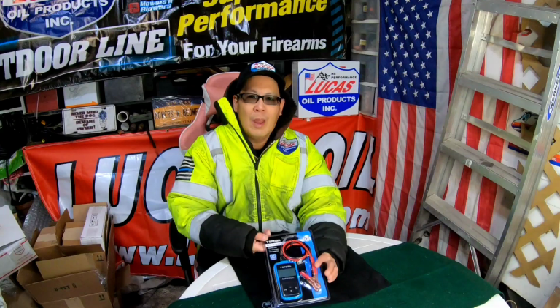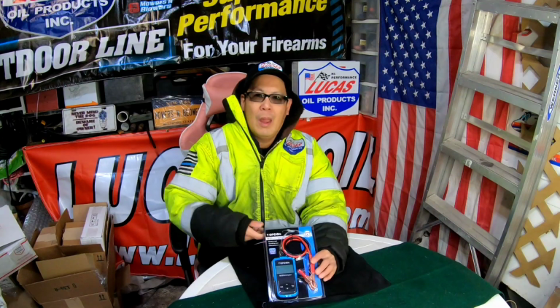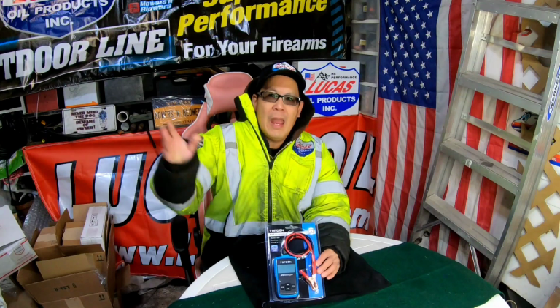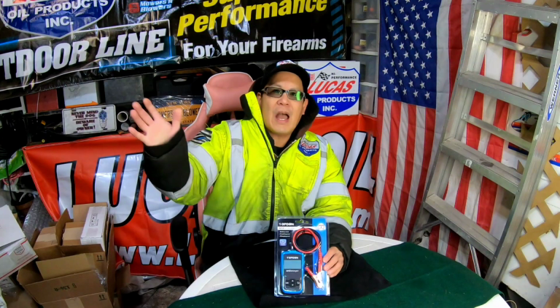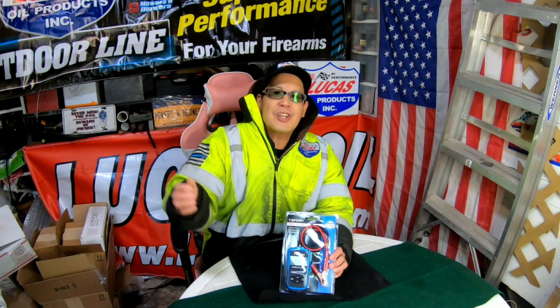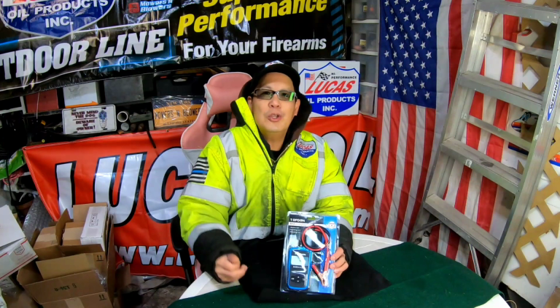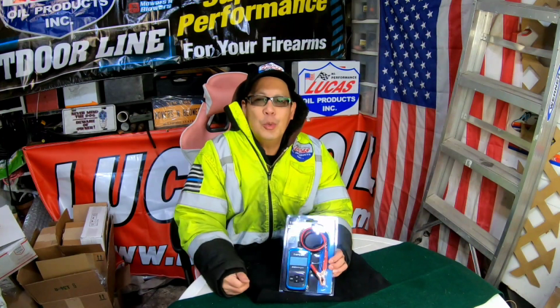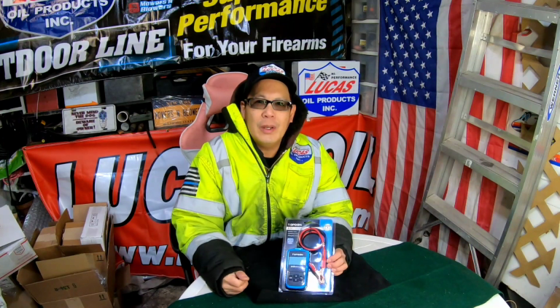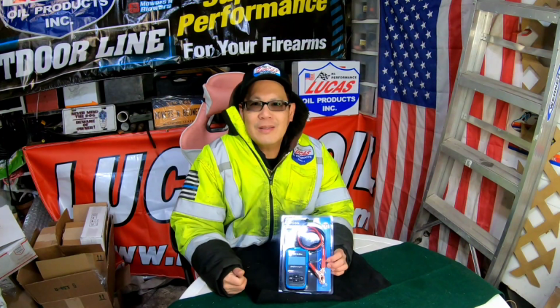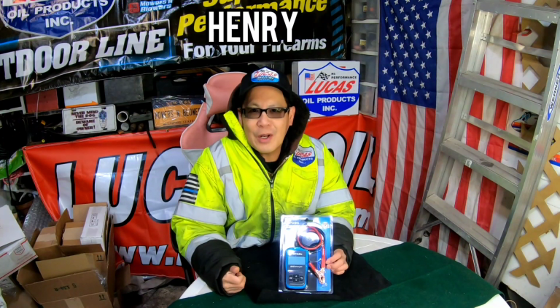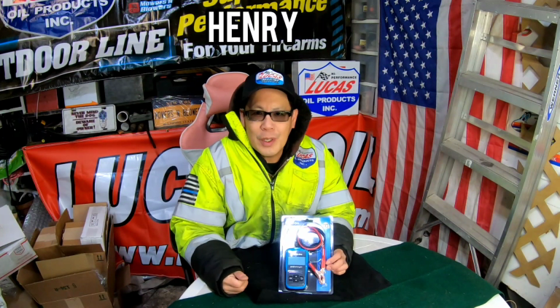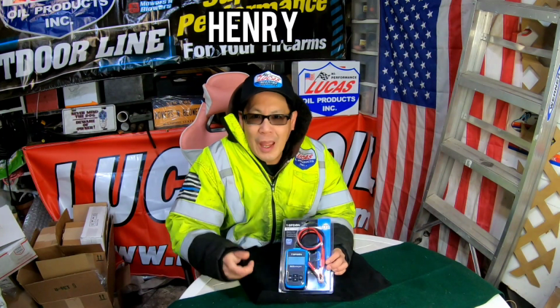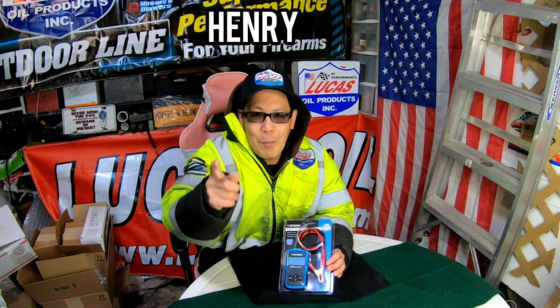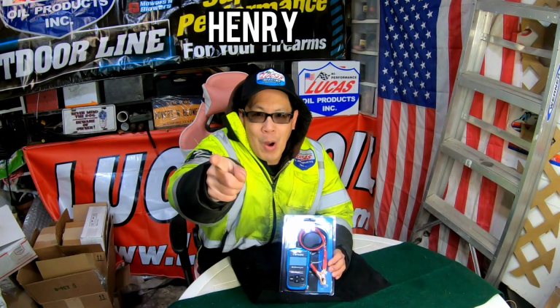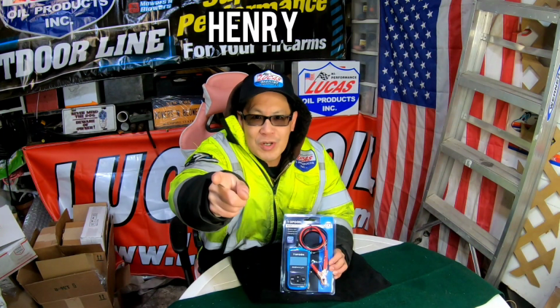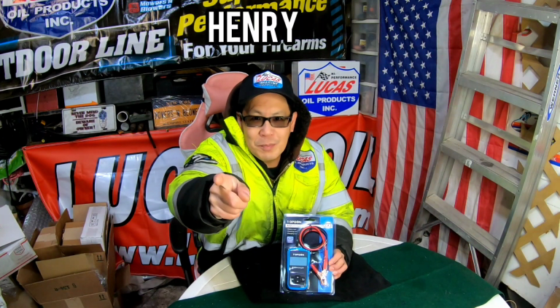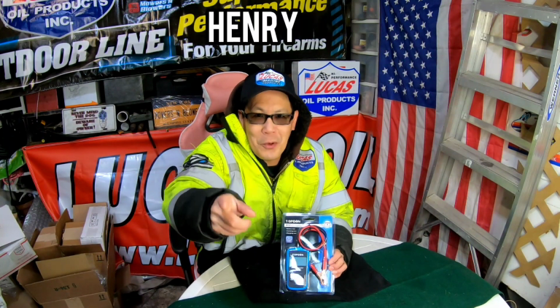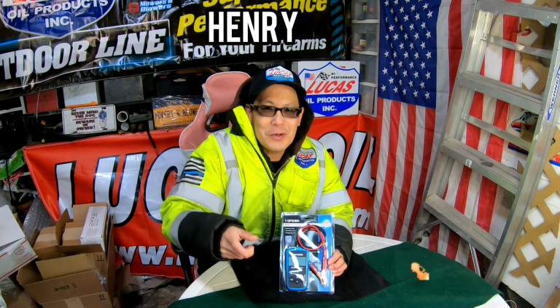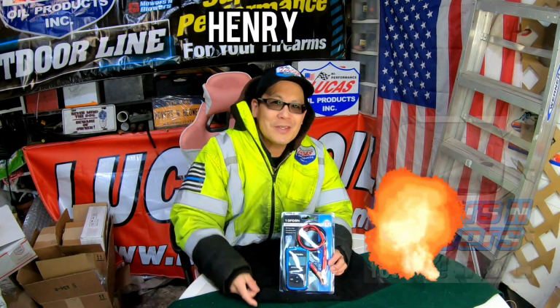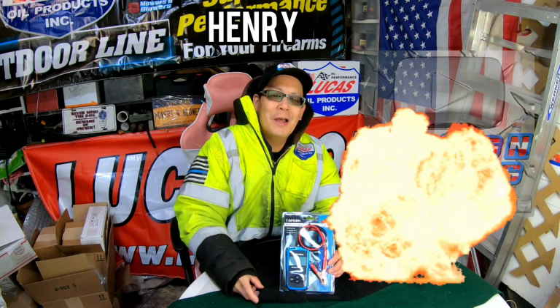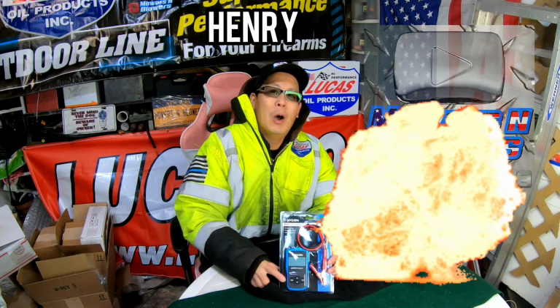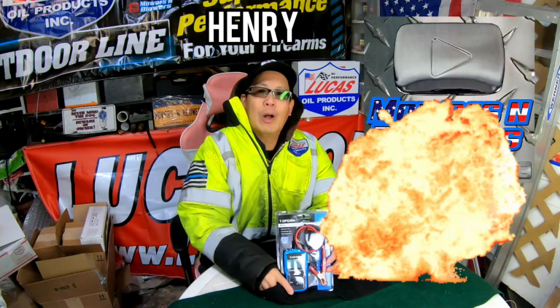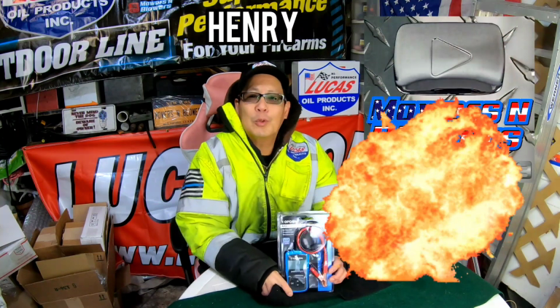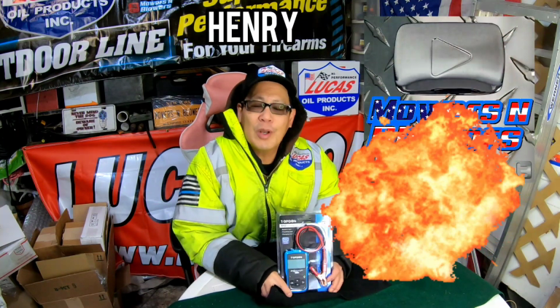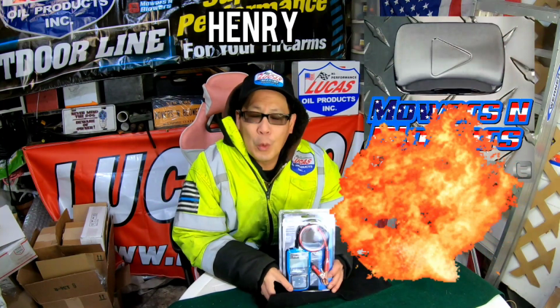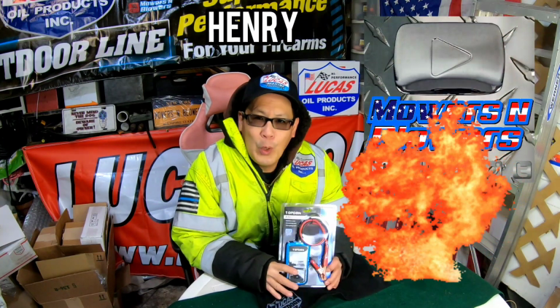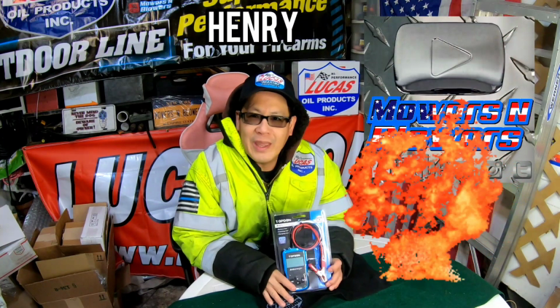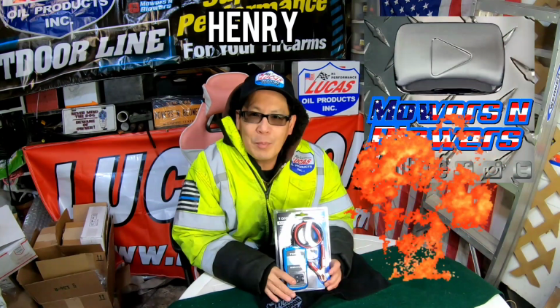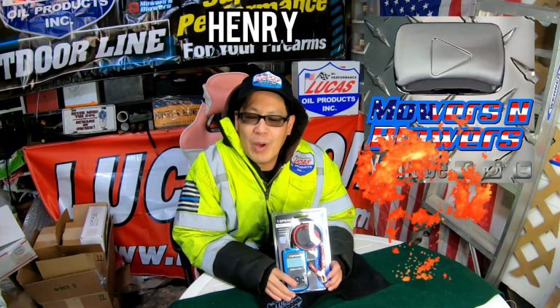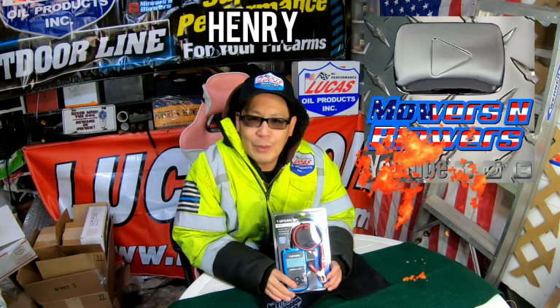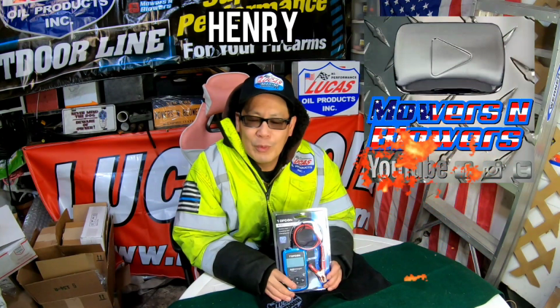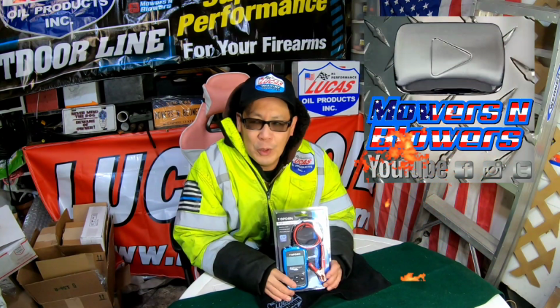Hey guys, how you doing? It's Henry at Mowers and Blowers. Welcome to another weekend product review.